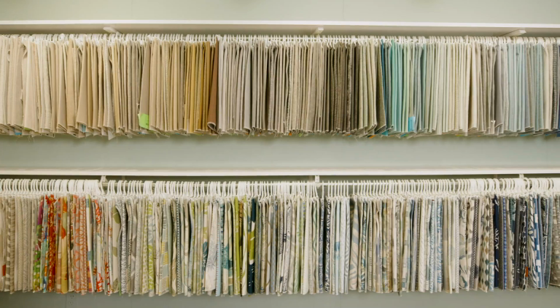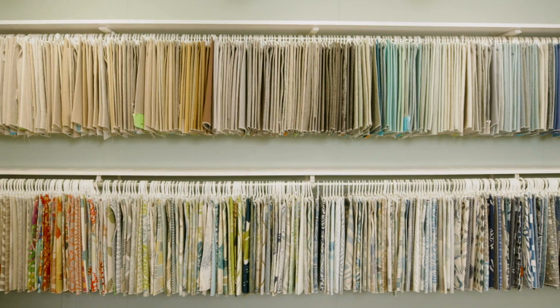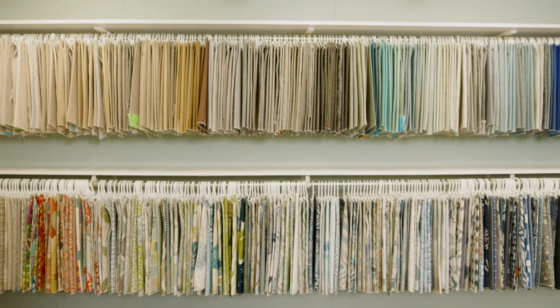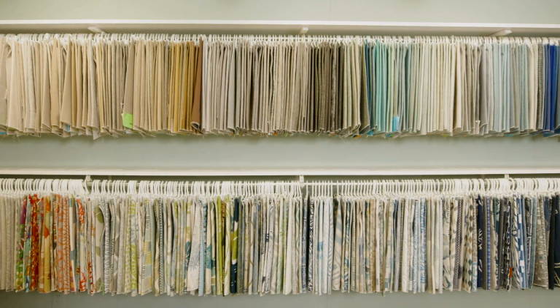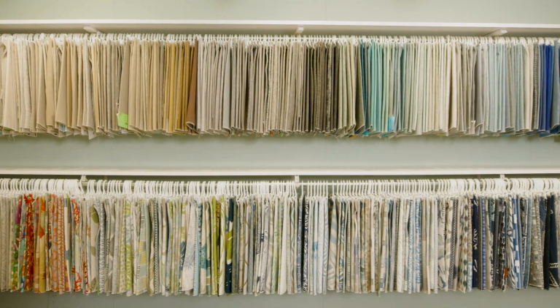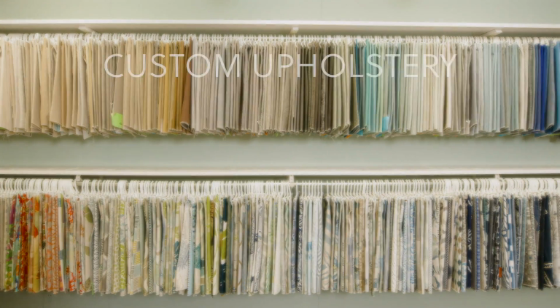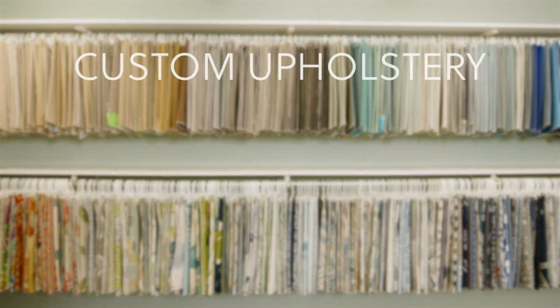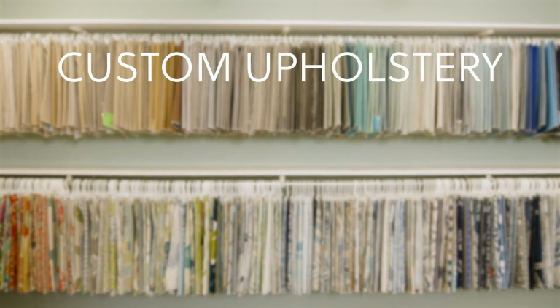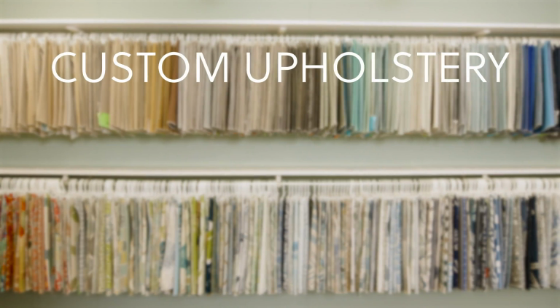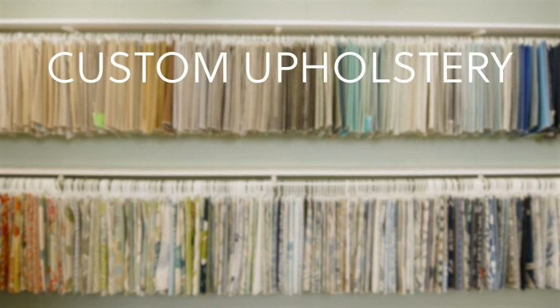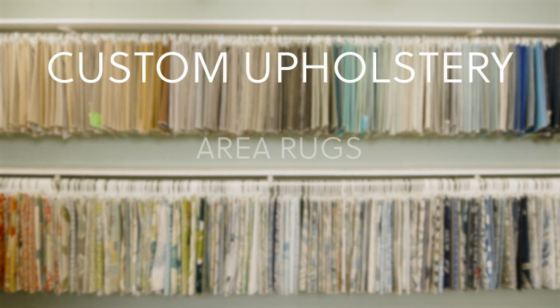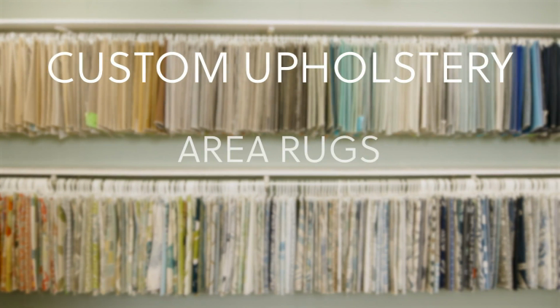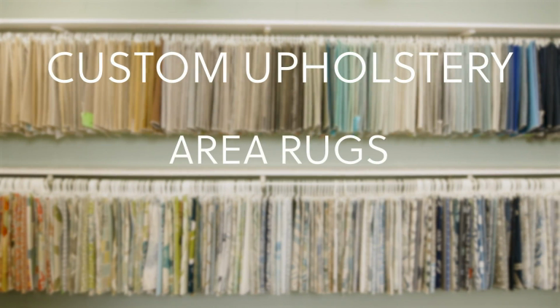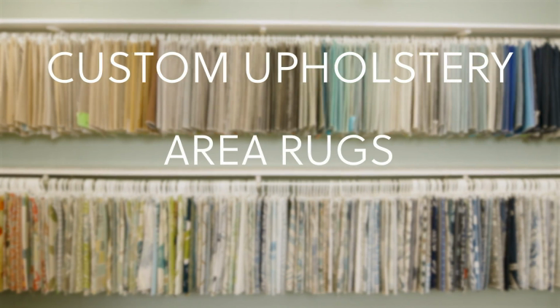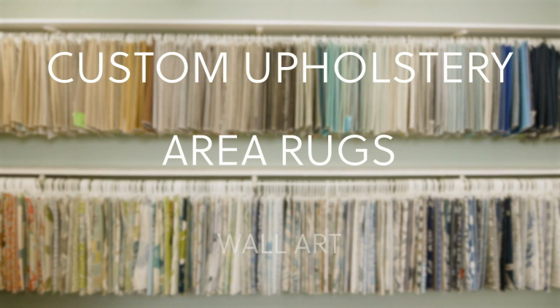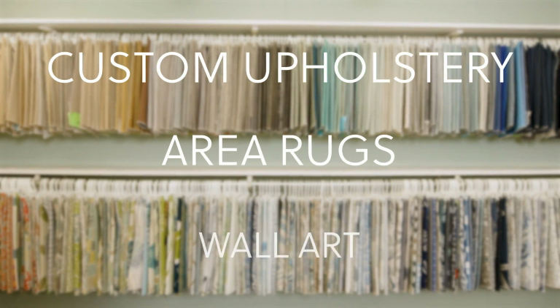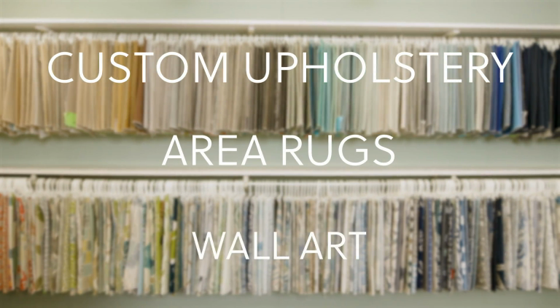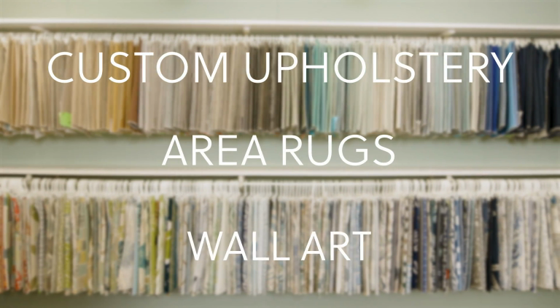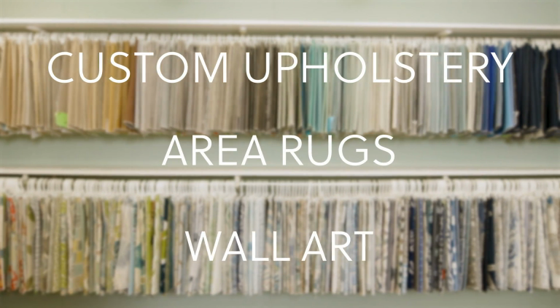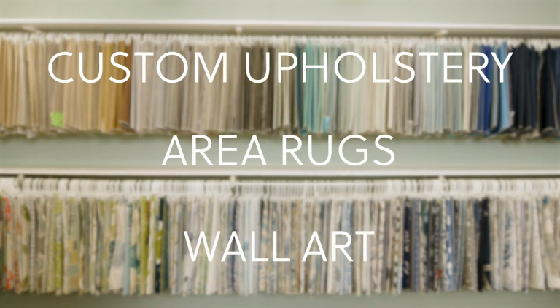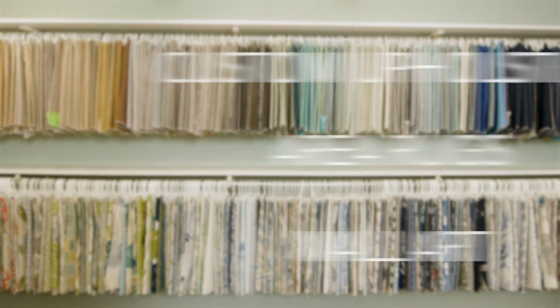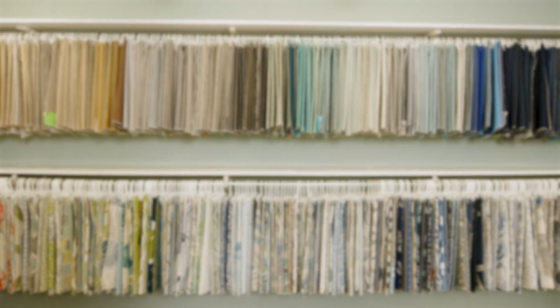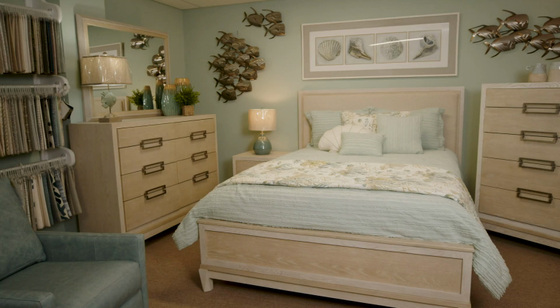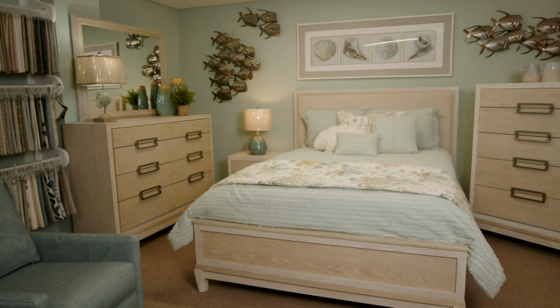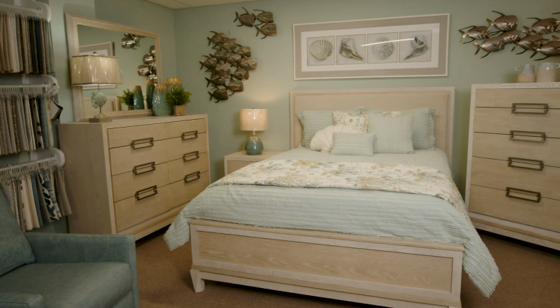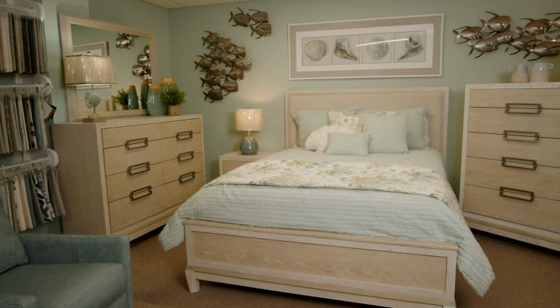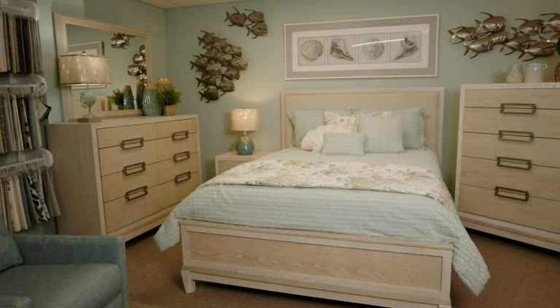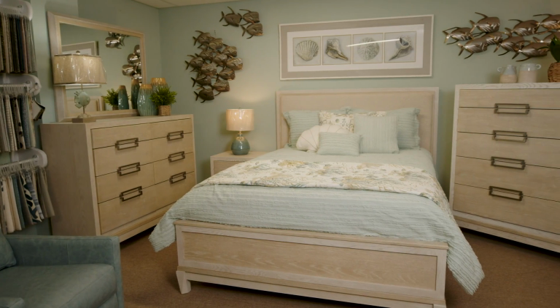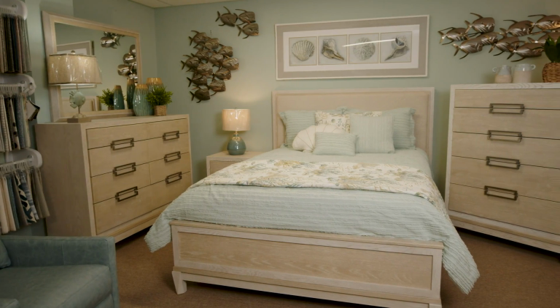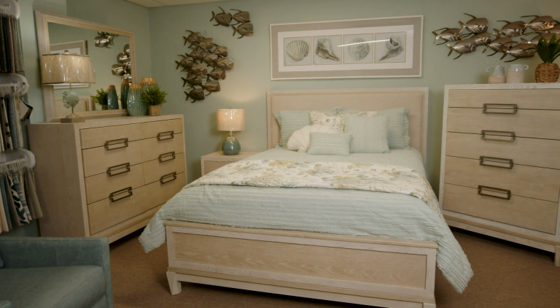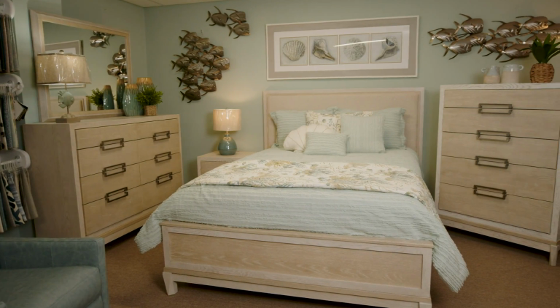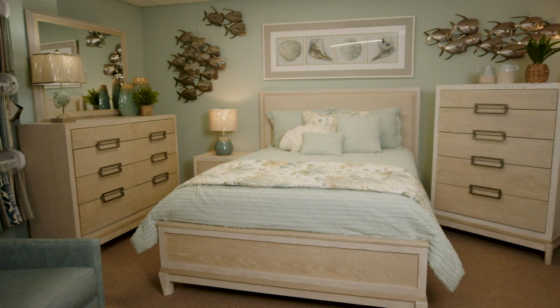We also offer custom upholstery, area rugs, wall art, and more. We'll even design your home for you.